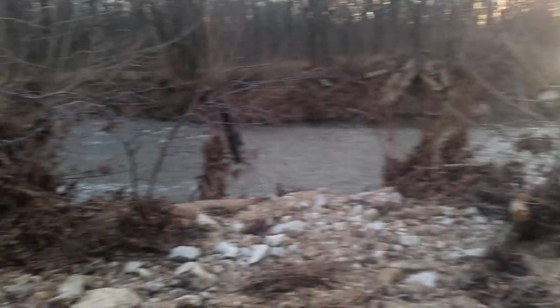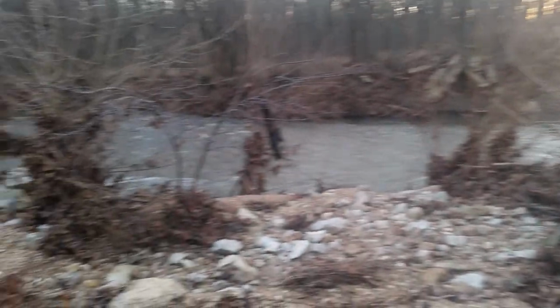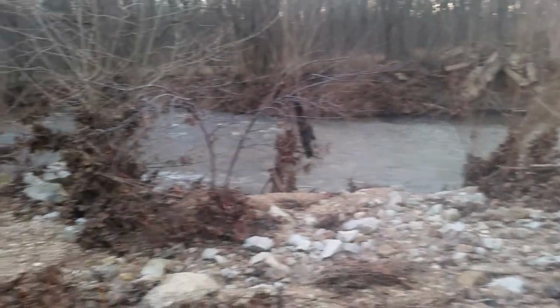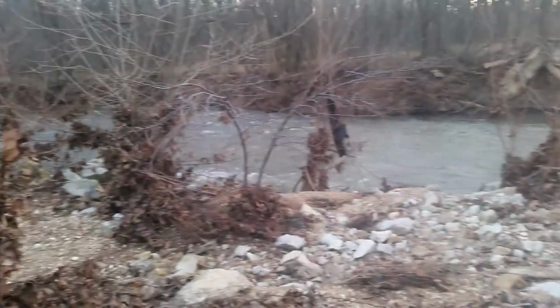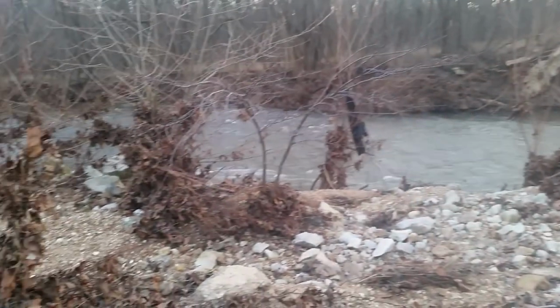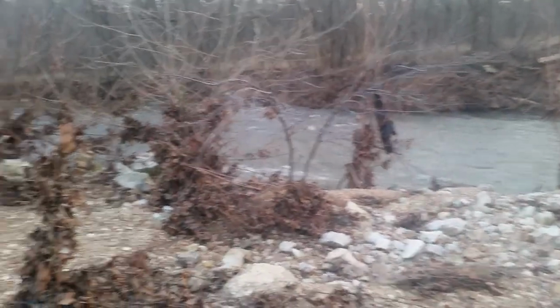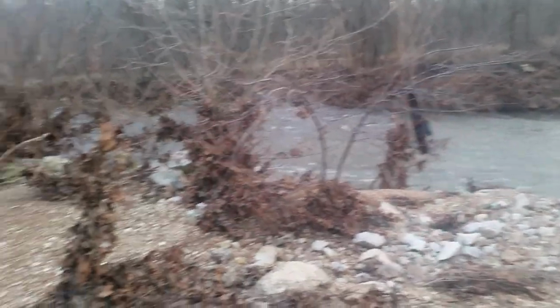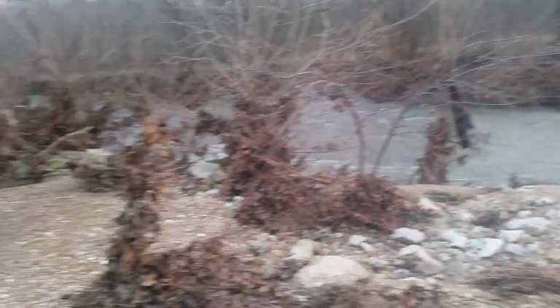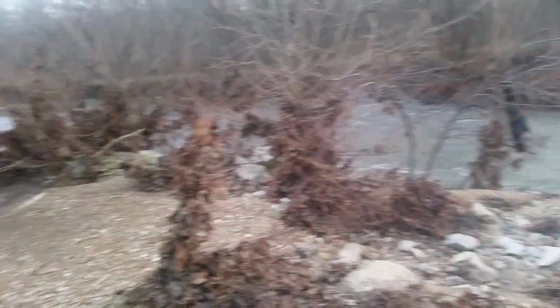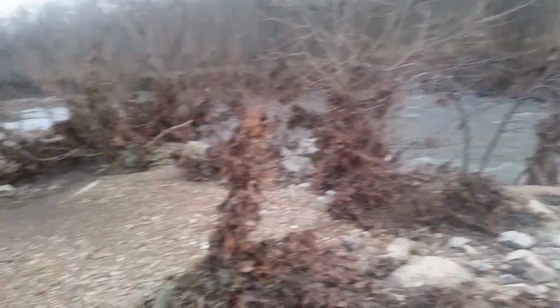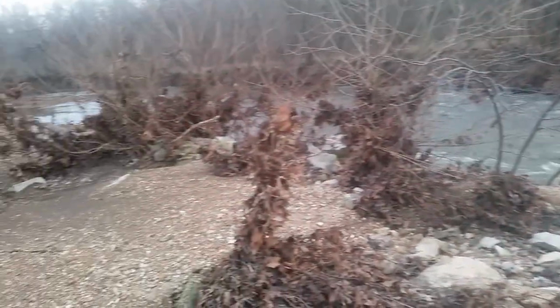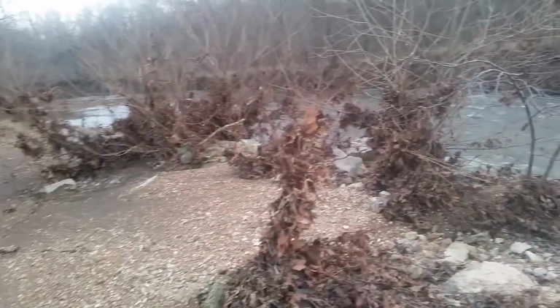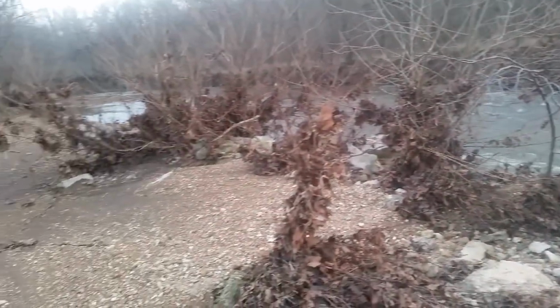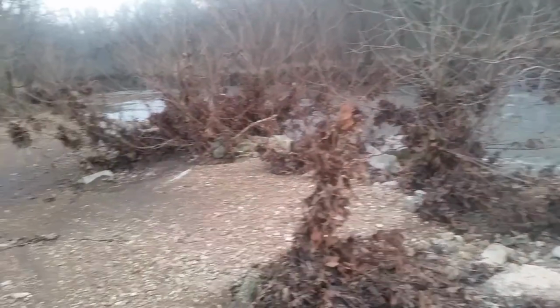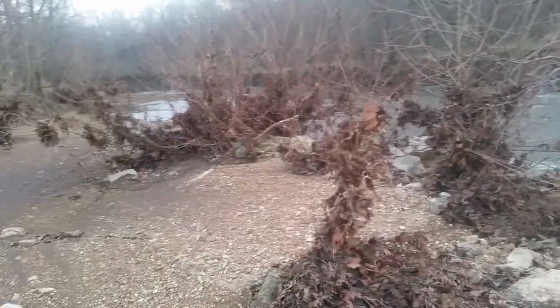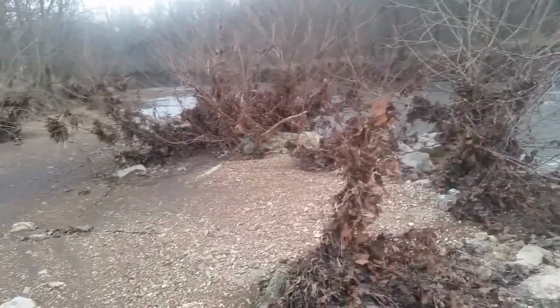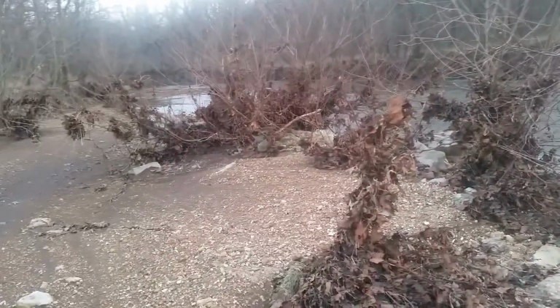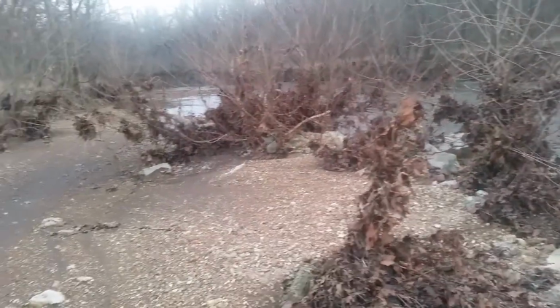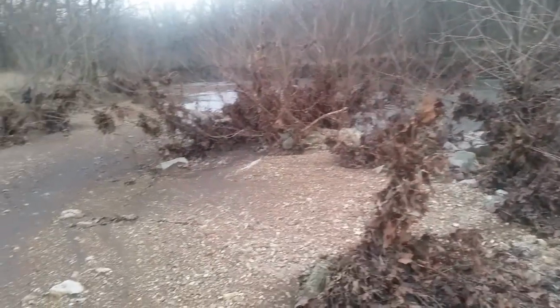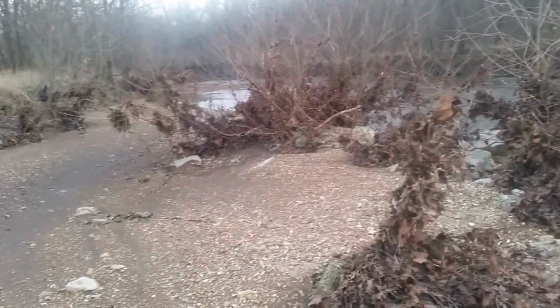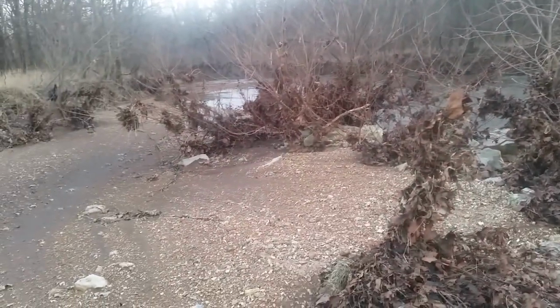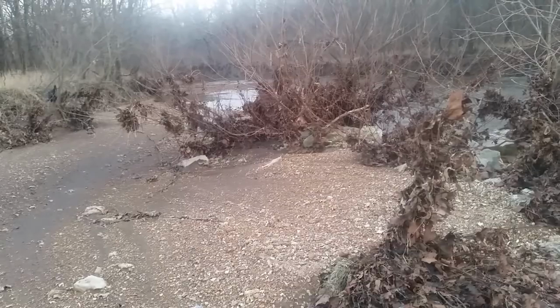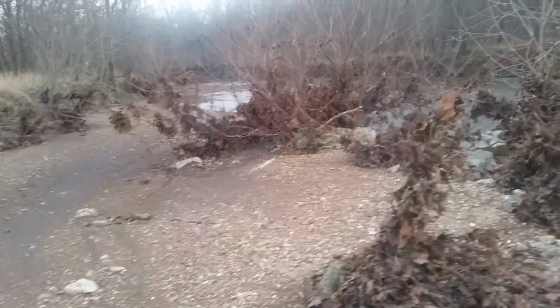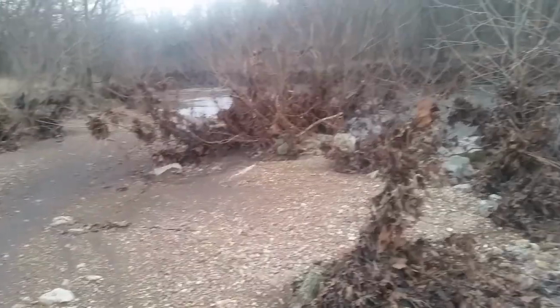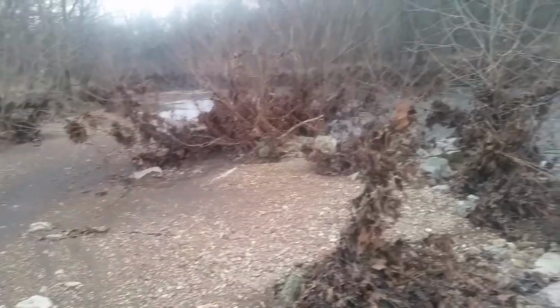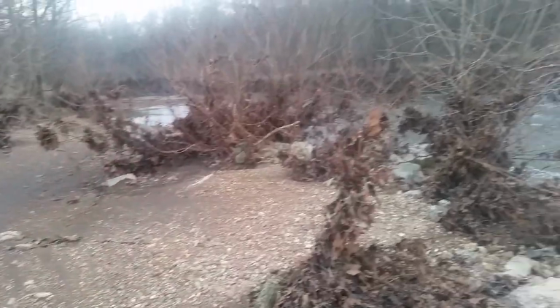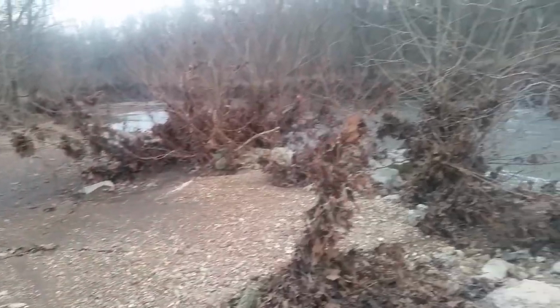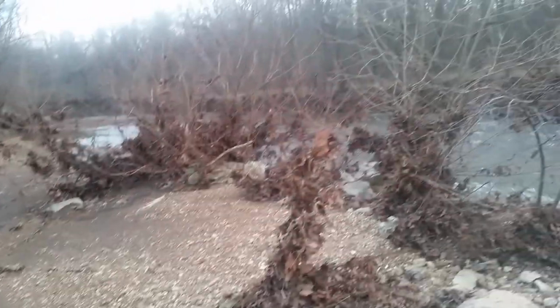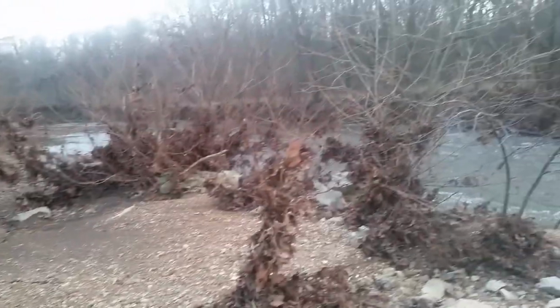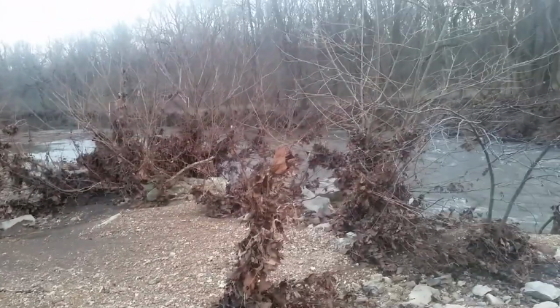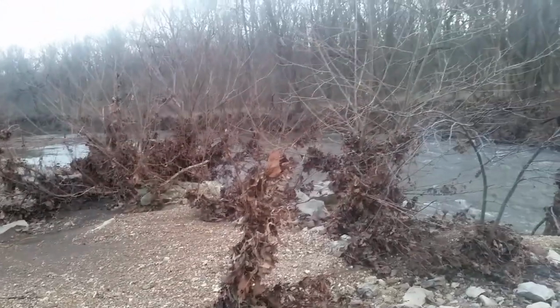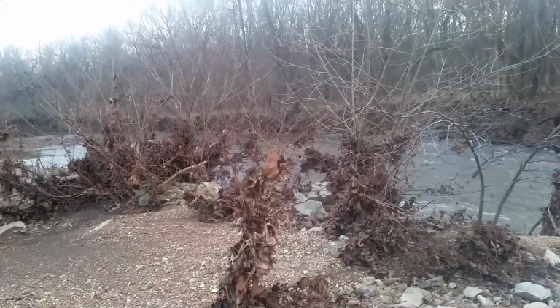I always get excited when I get to go check out some new creeks I've never been to. That's about all I found here today. We will see you next time.